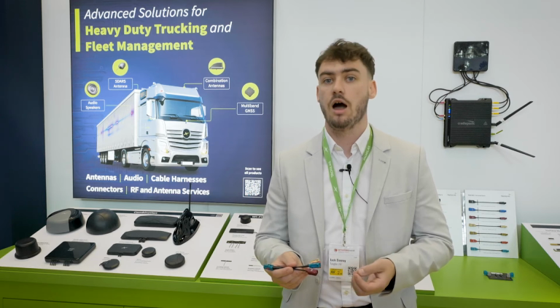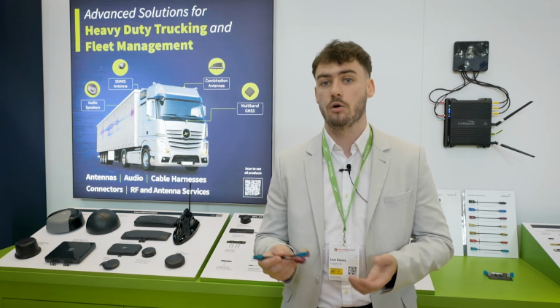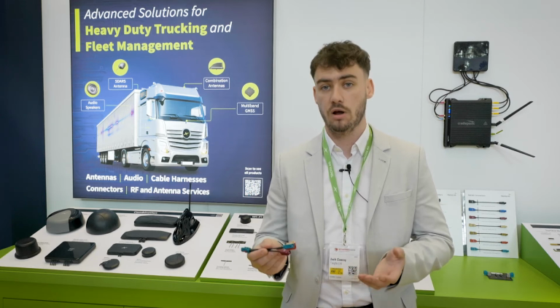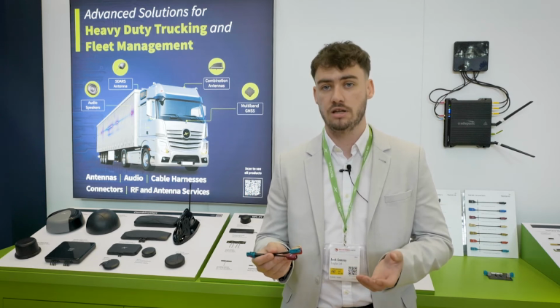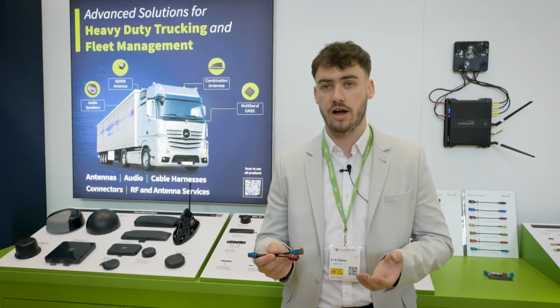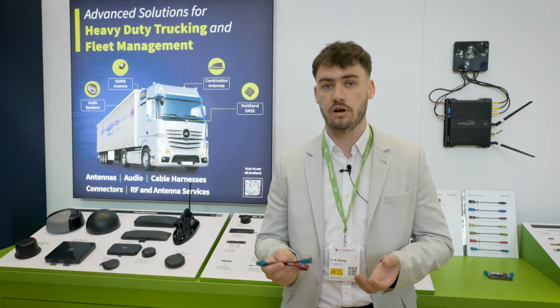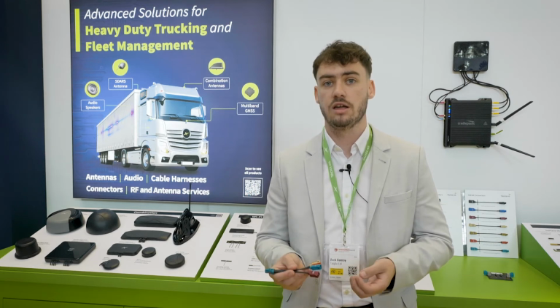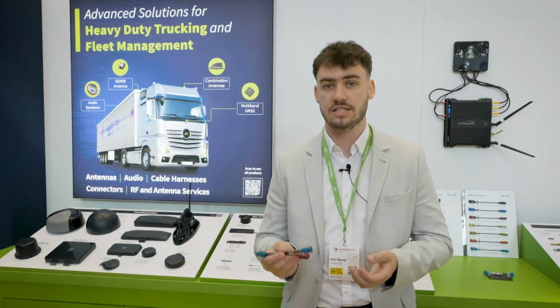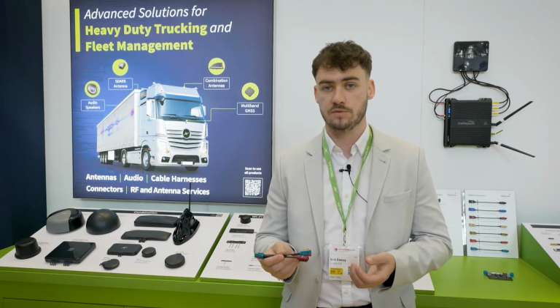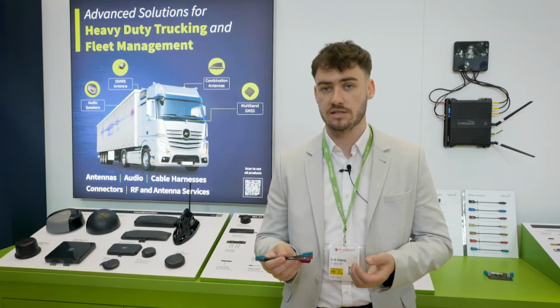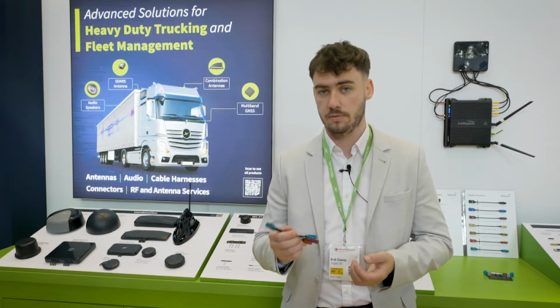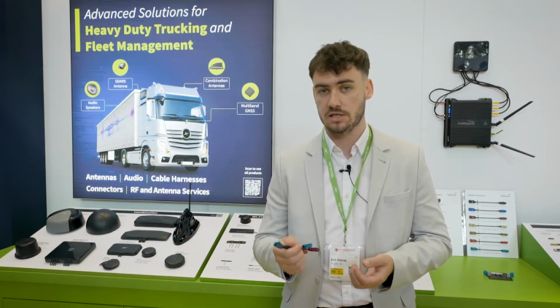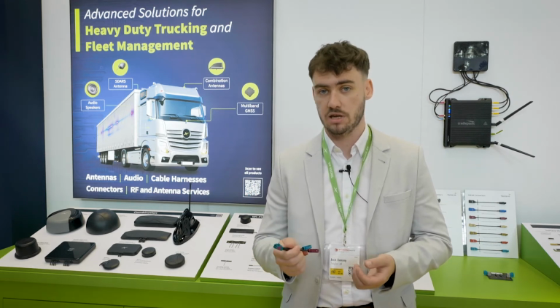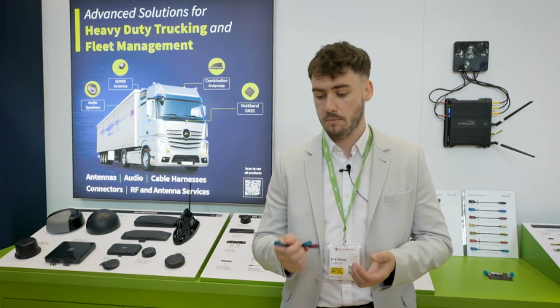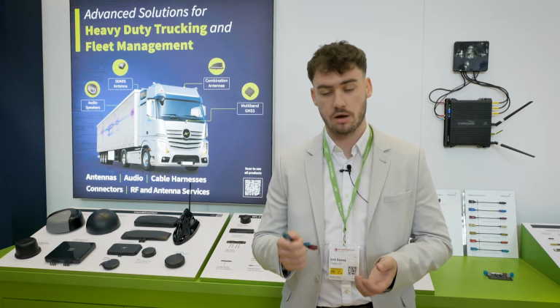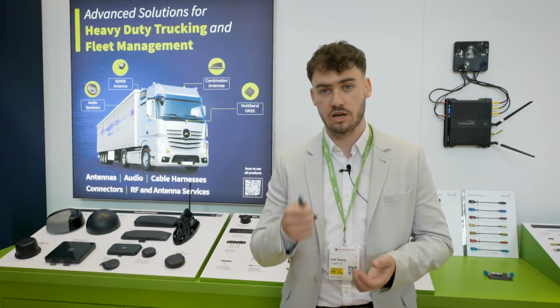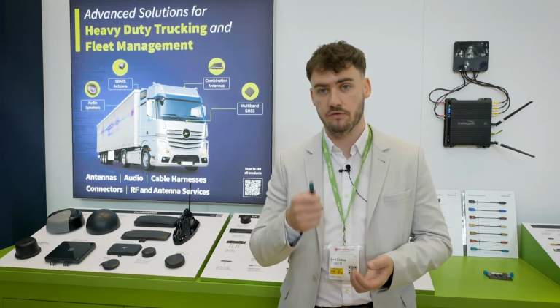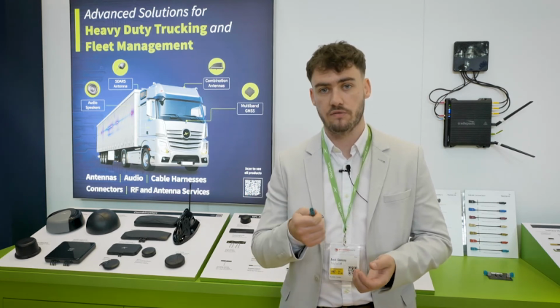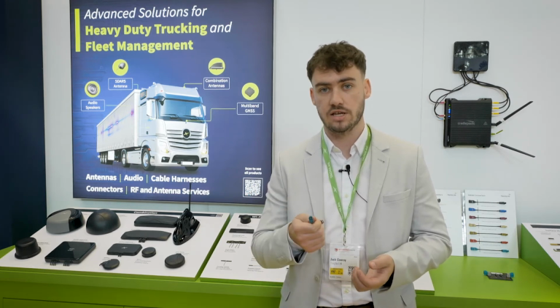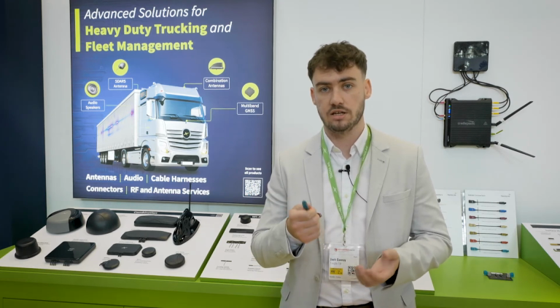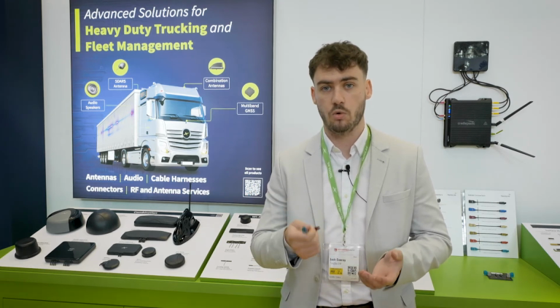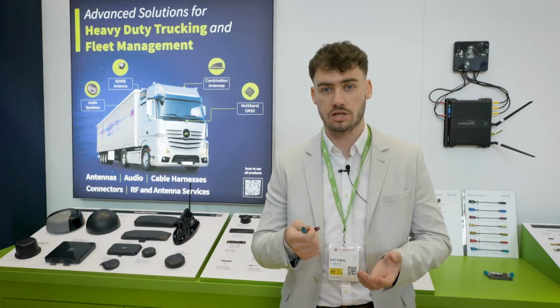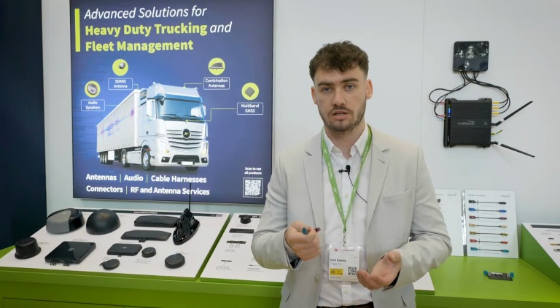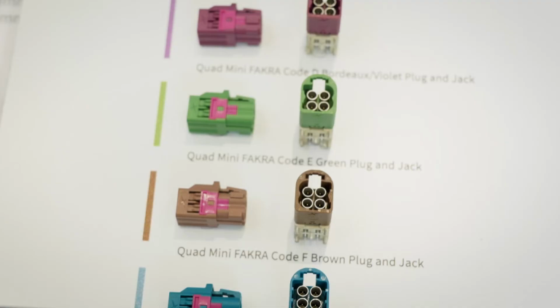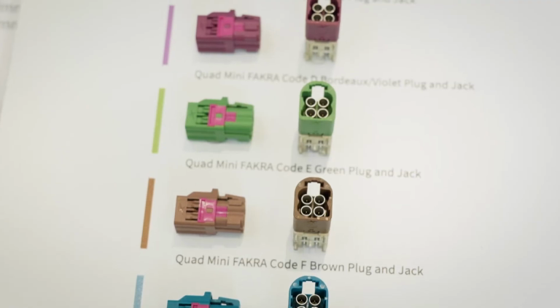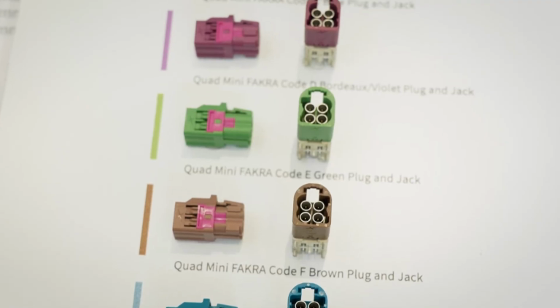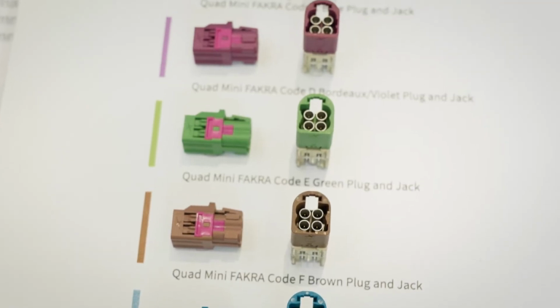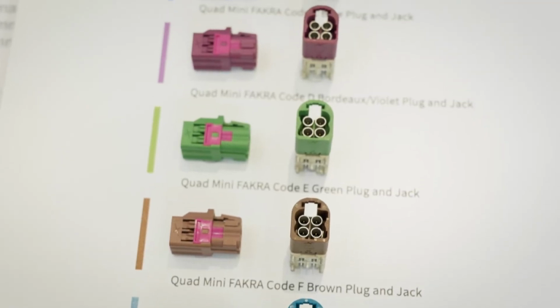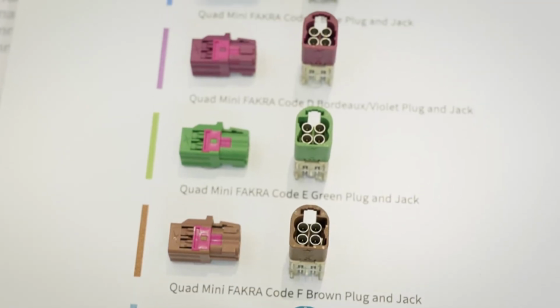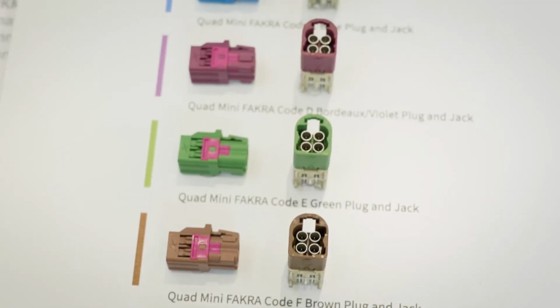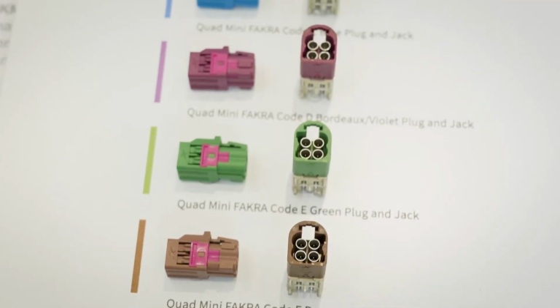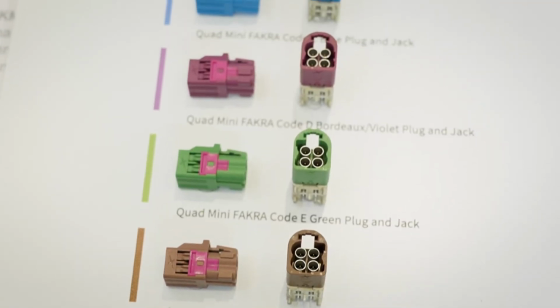Our quad mini Fackra can save space on the PCB by combining four feeds into one connector, allowing extra PCB space.